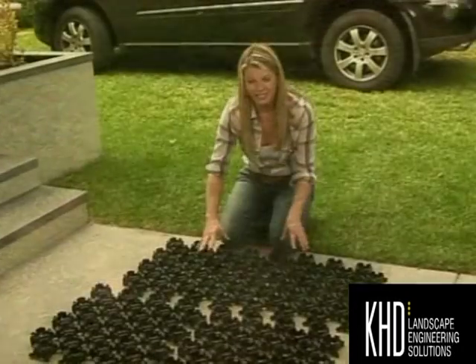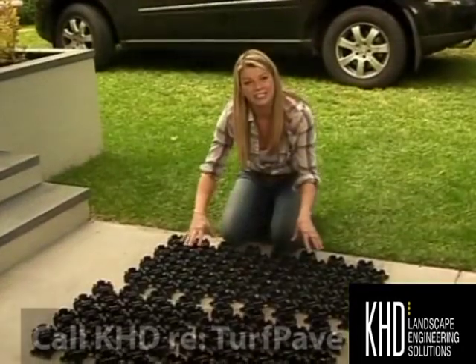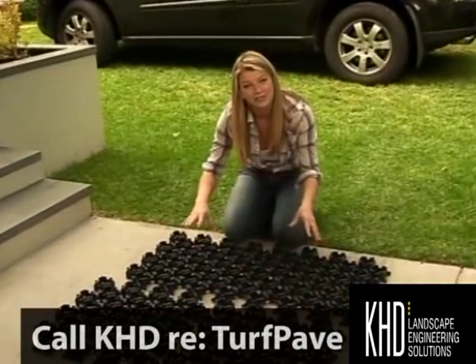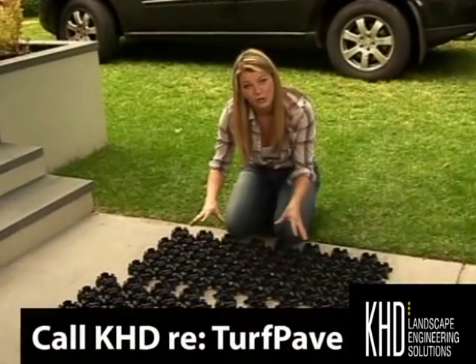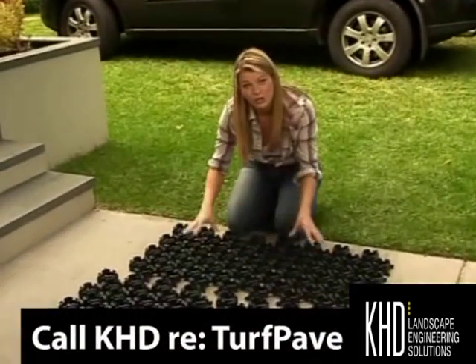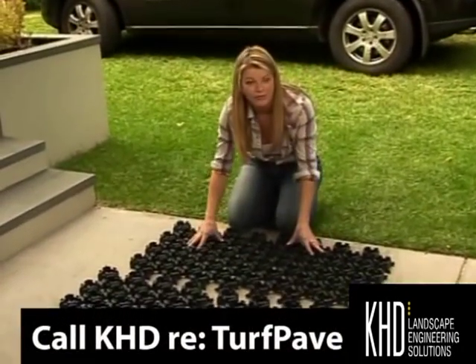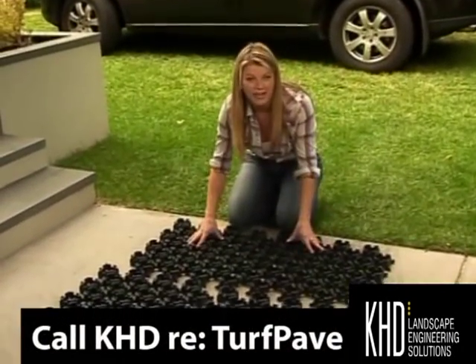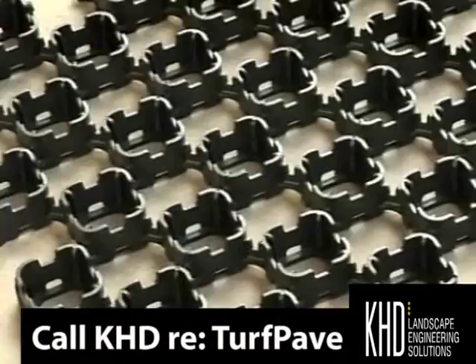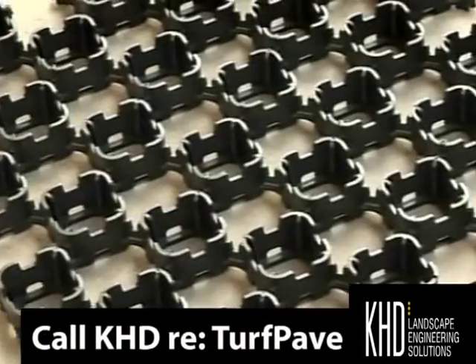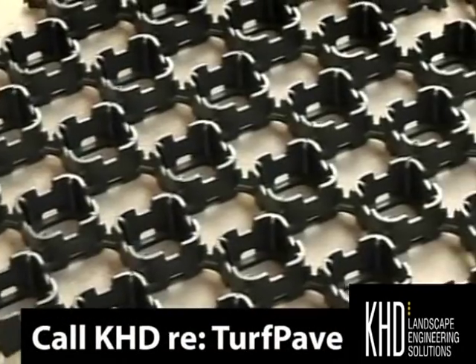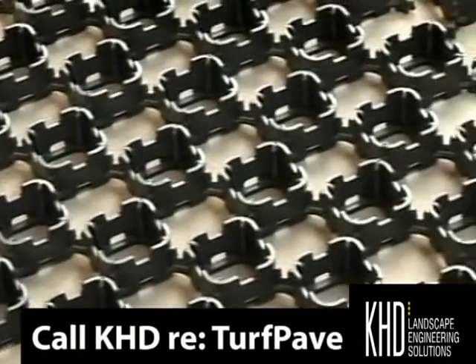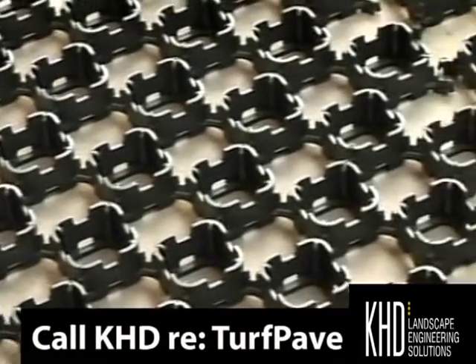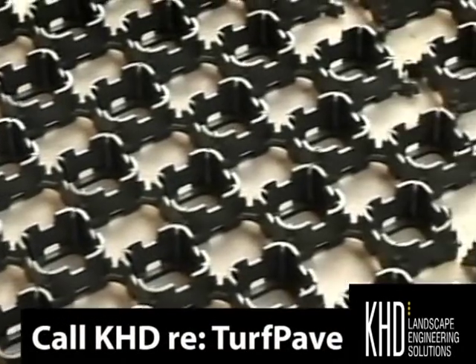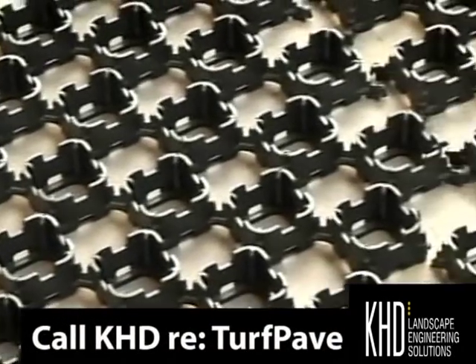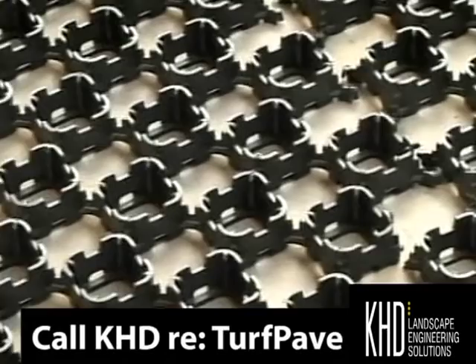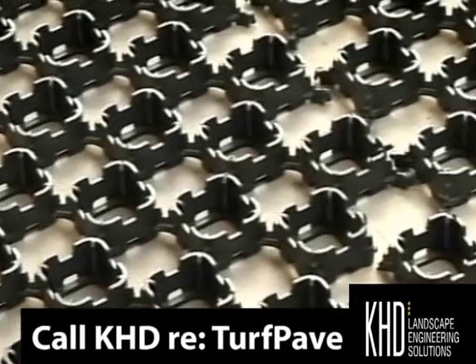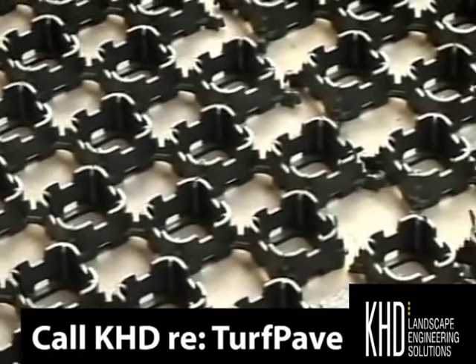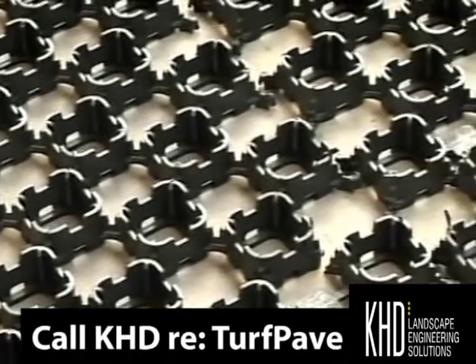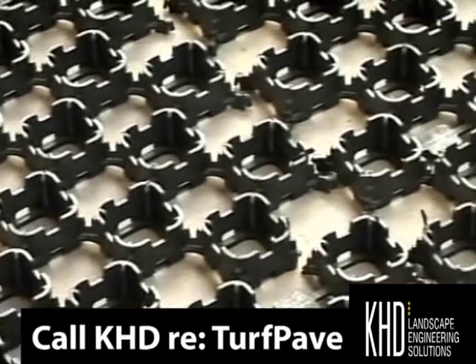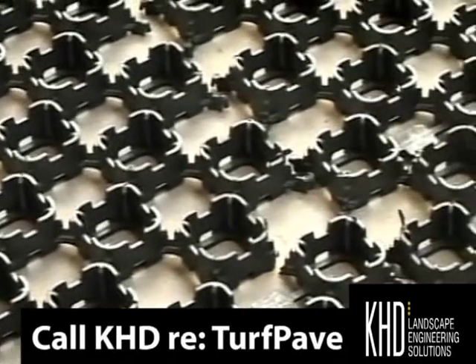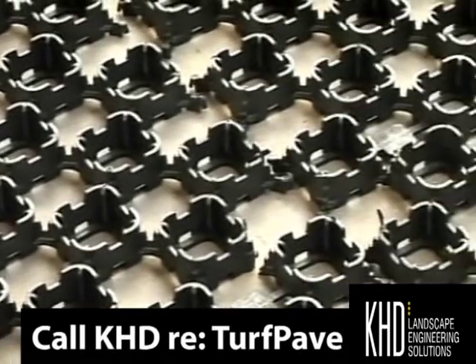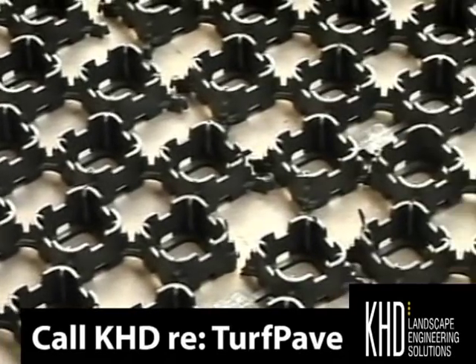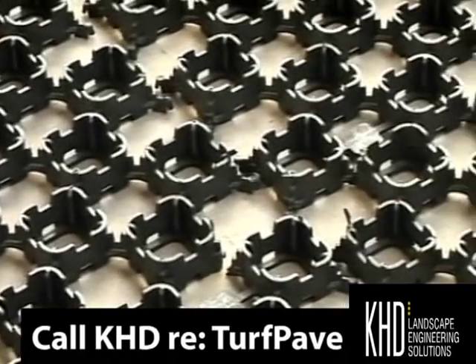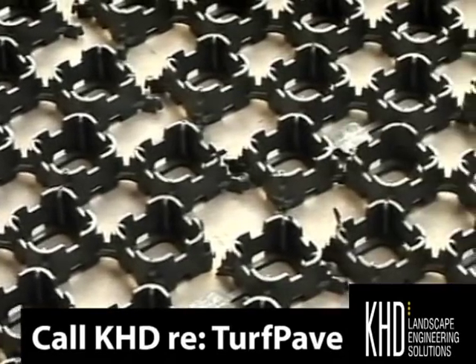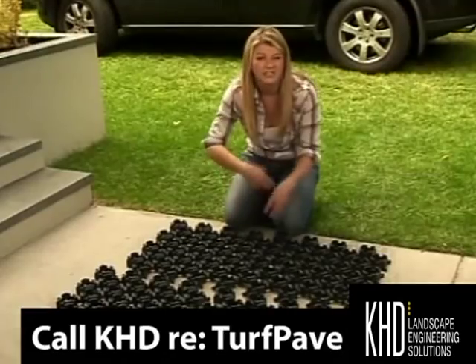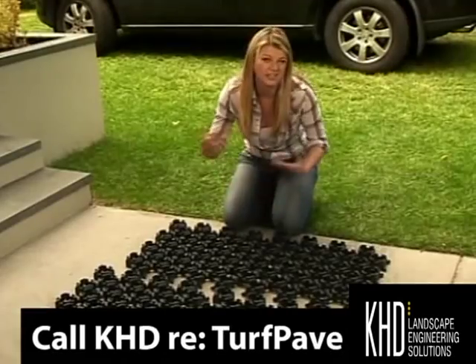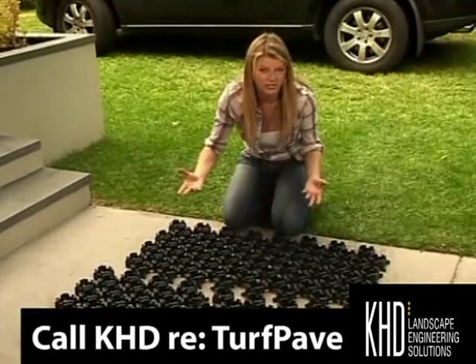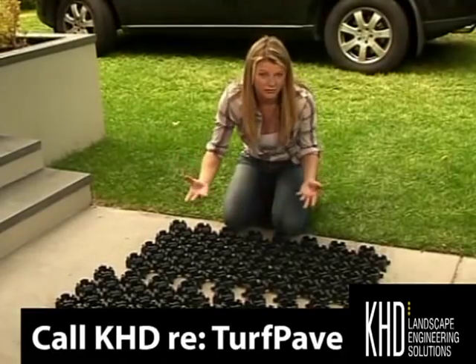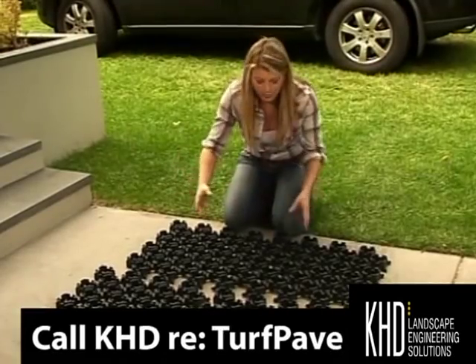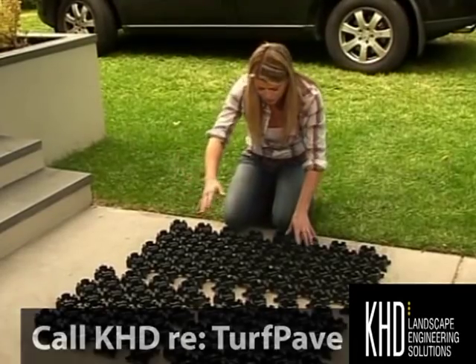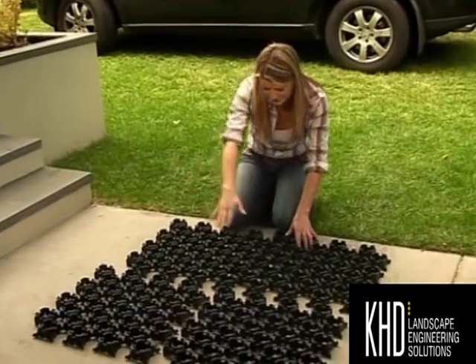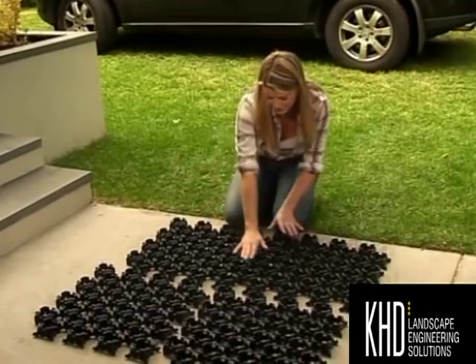Now this stuff is called Turf Pave, and it's basically a series of interlocking cells made from recycled plastic — so that's old soft drink bottles and that sort of thing.